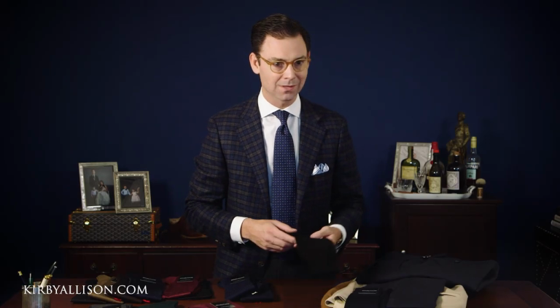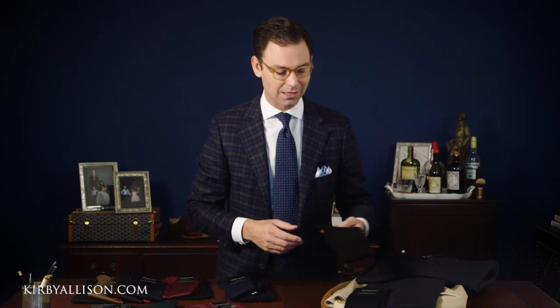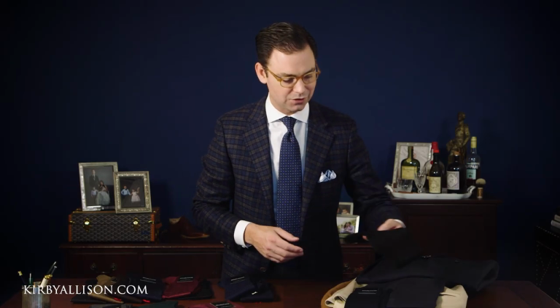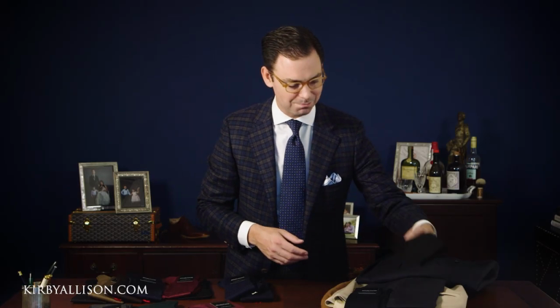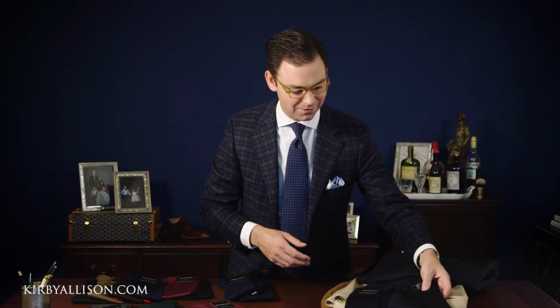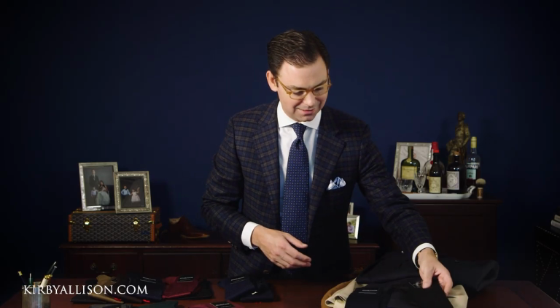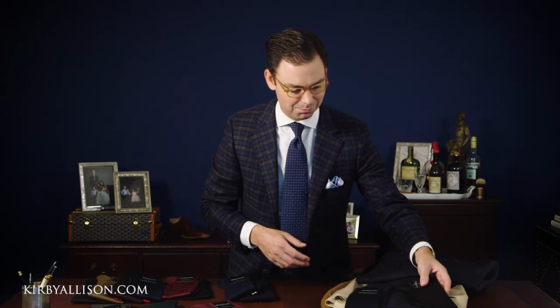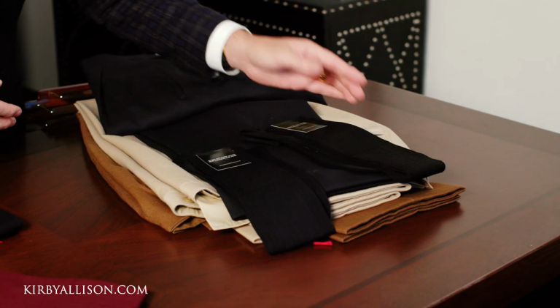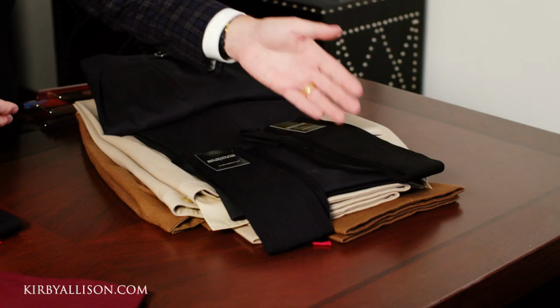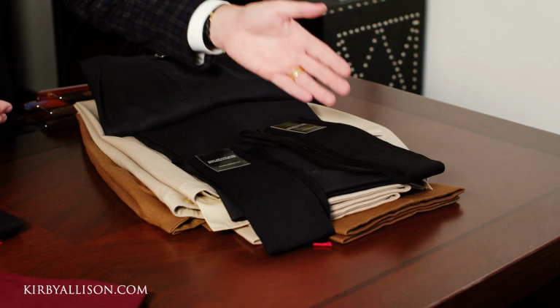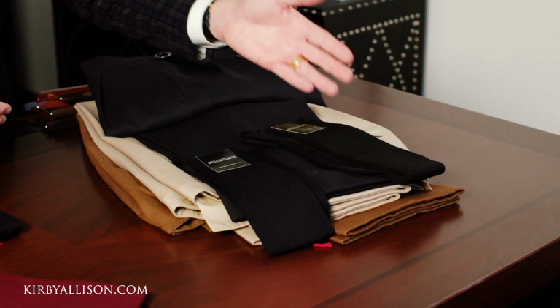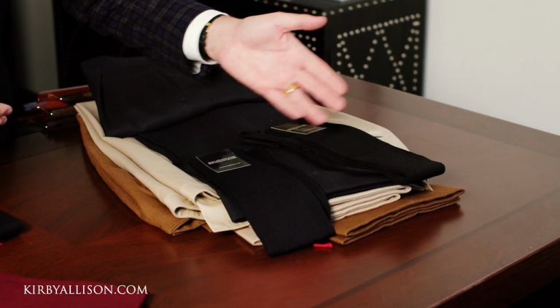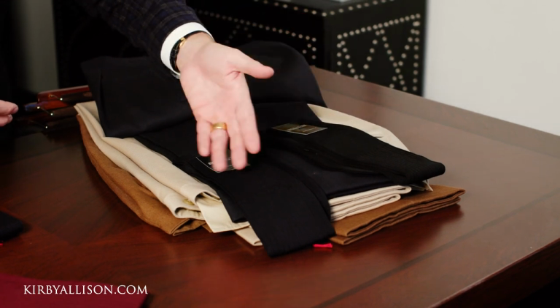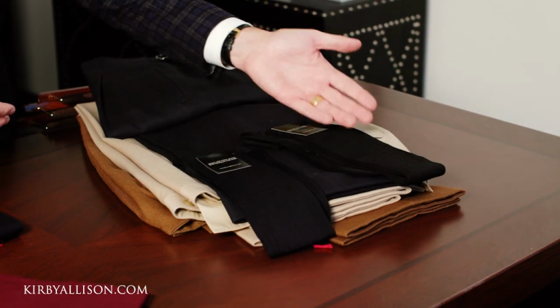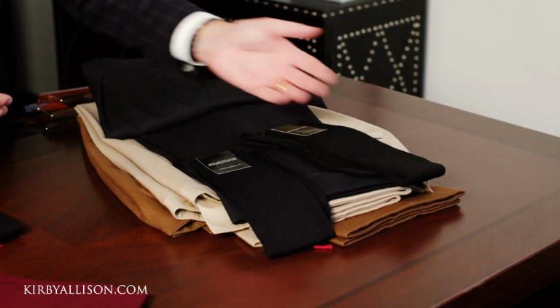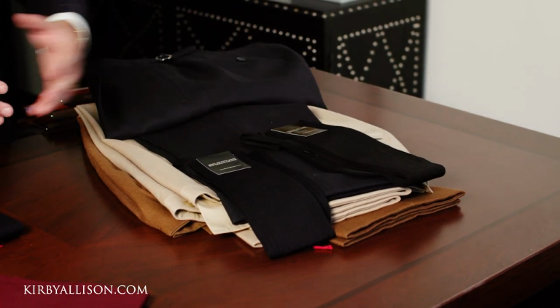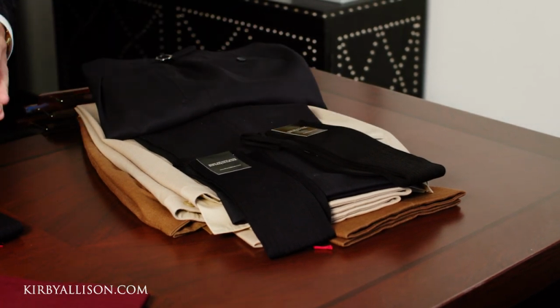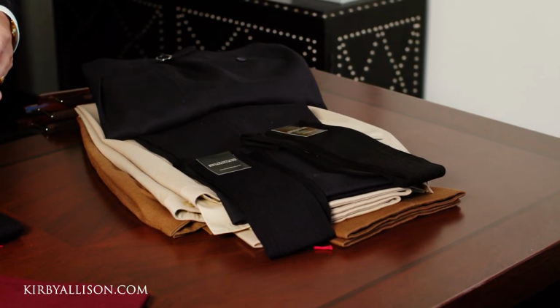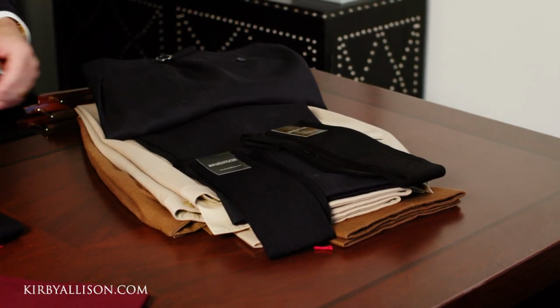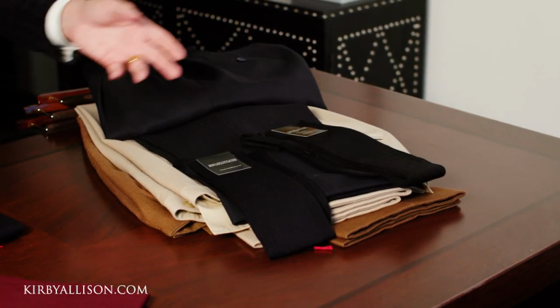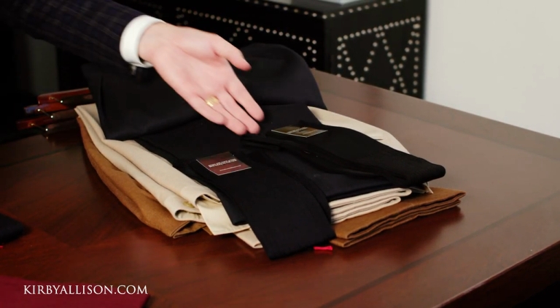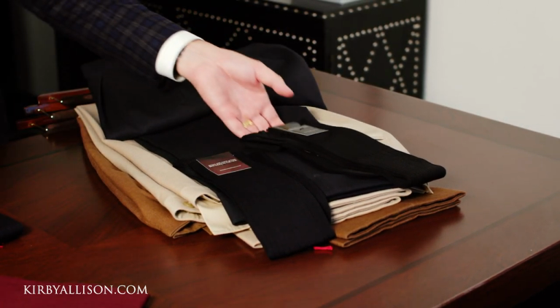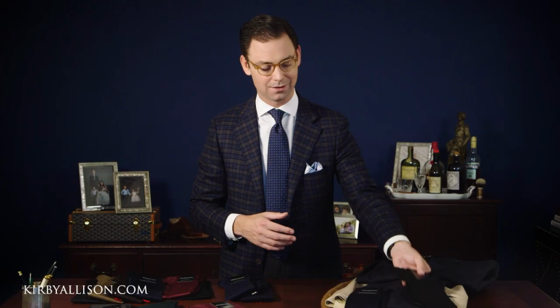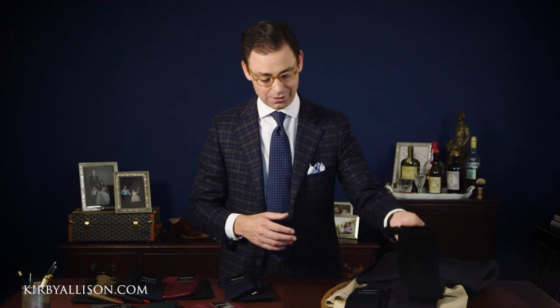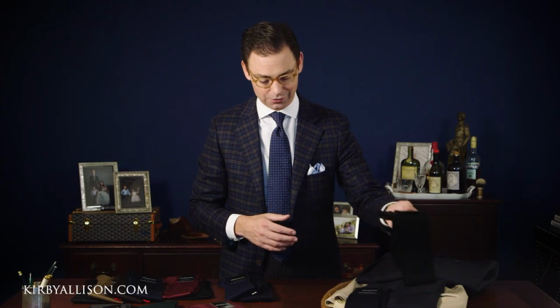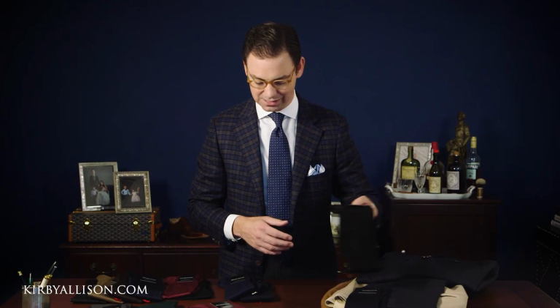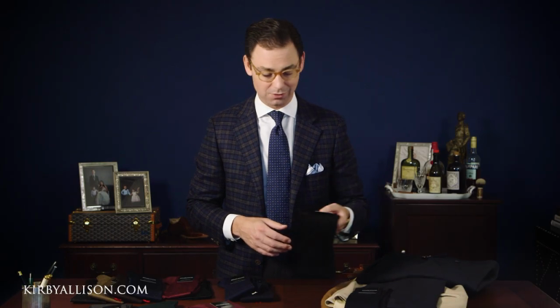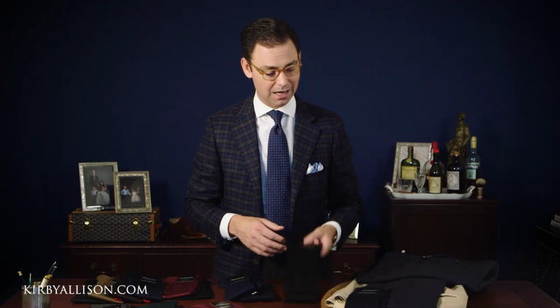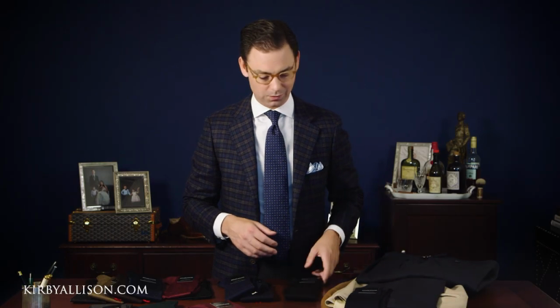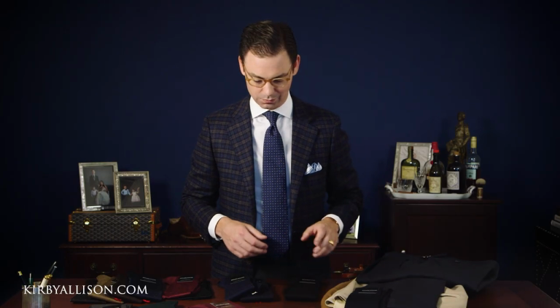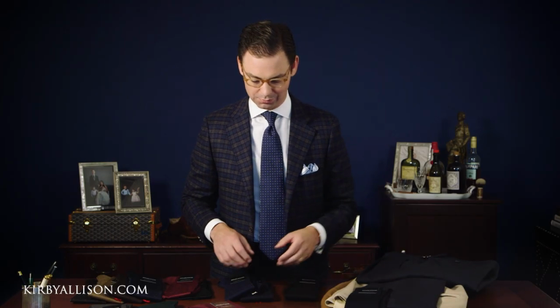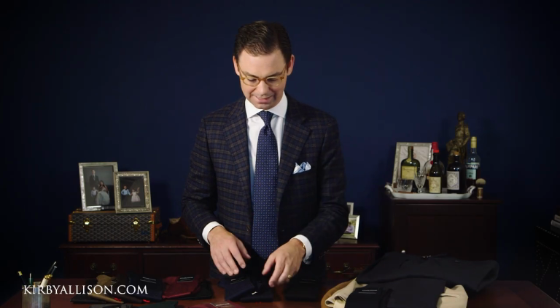Now if you compare that to the black, you can see that the black disrupts the line. So again, another example of not wanting to wear black socks with navy trousers.